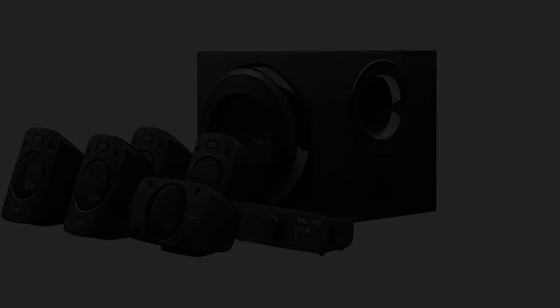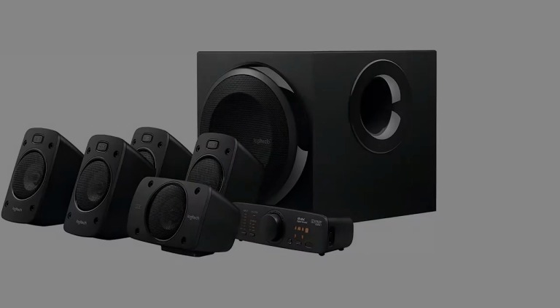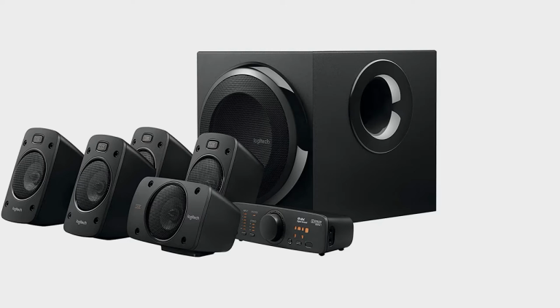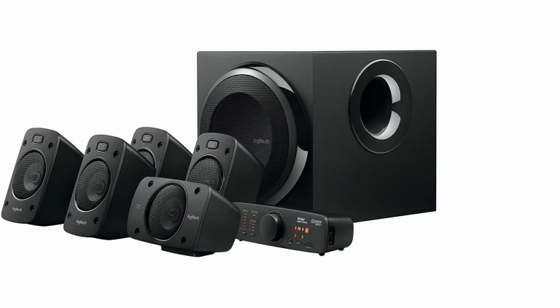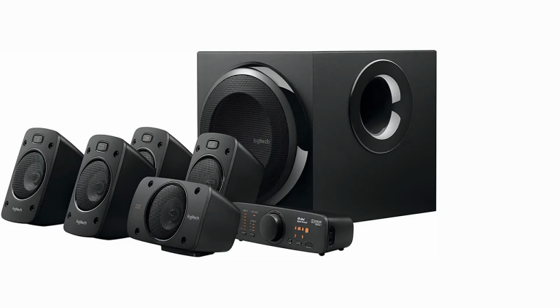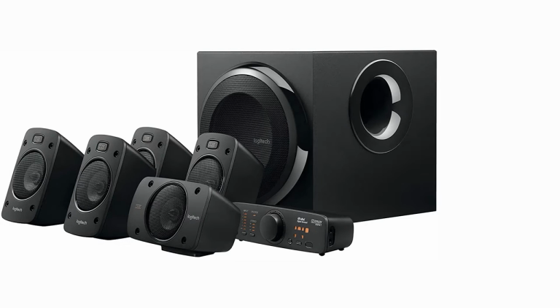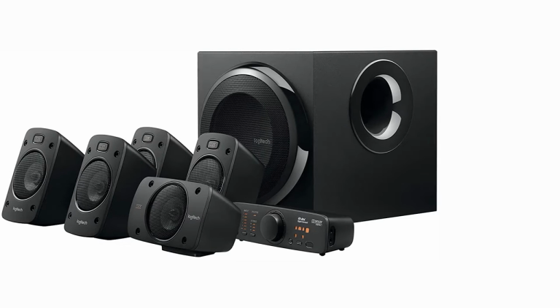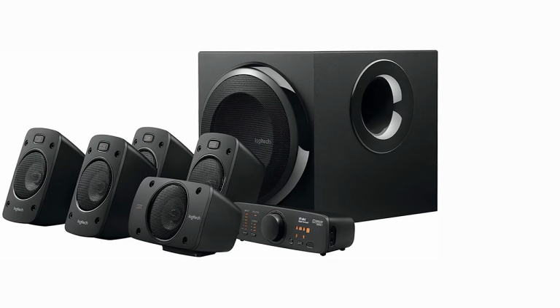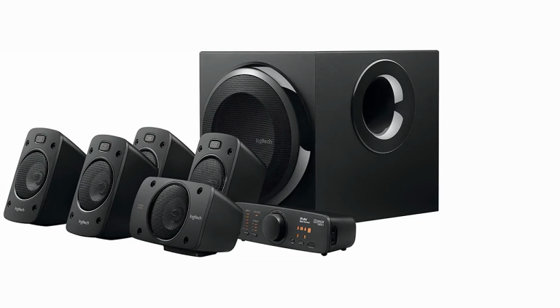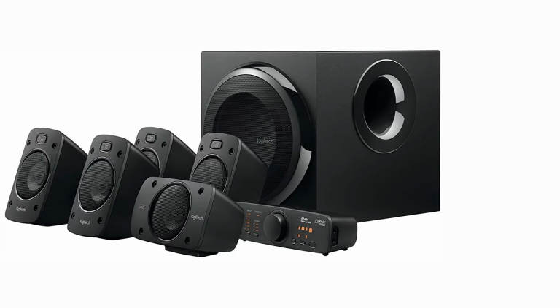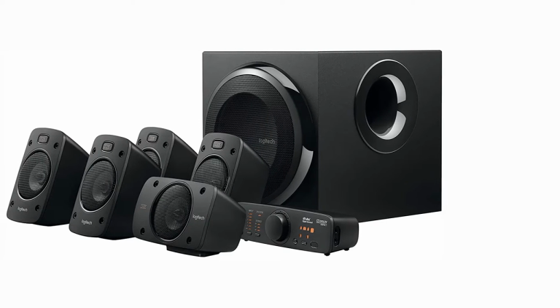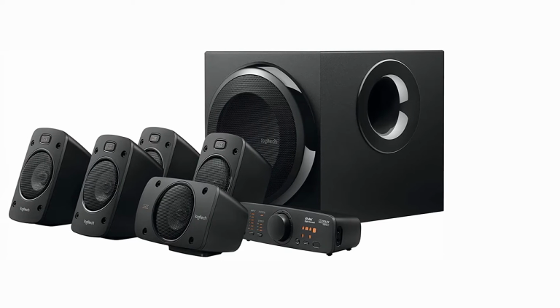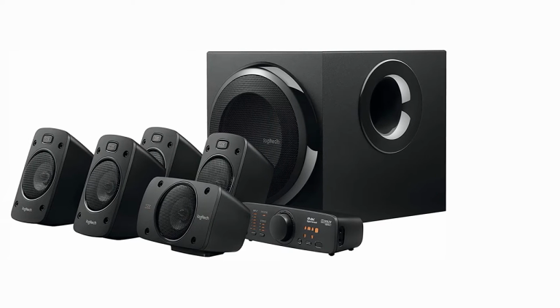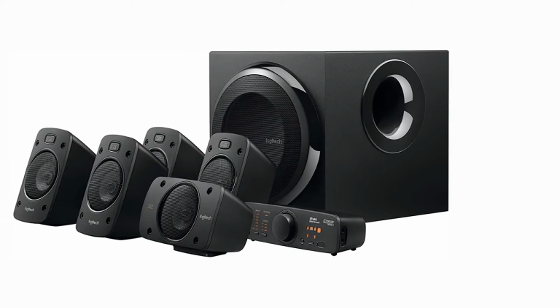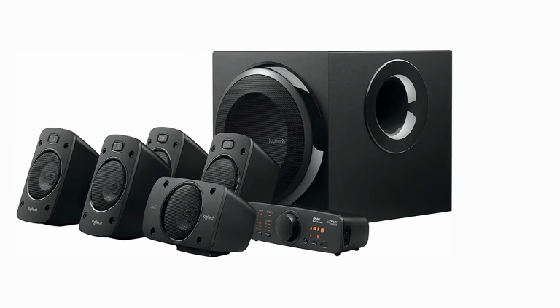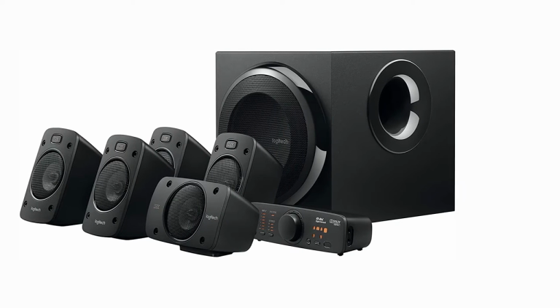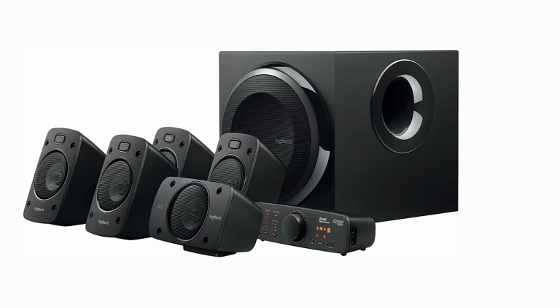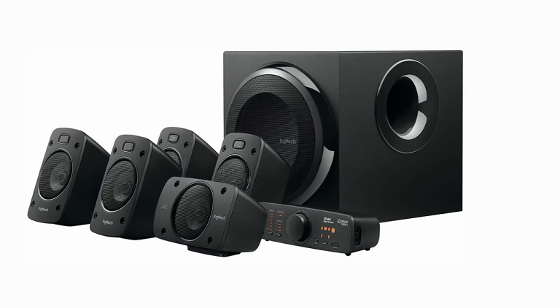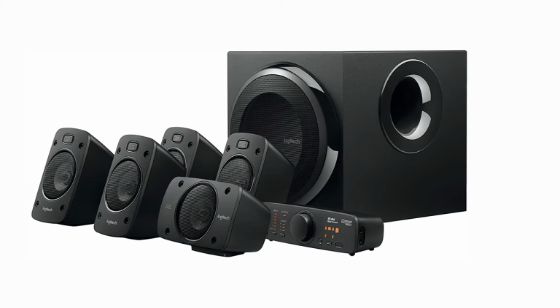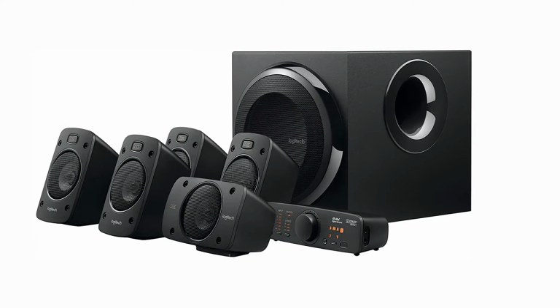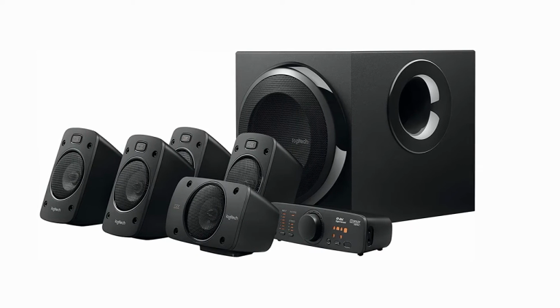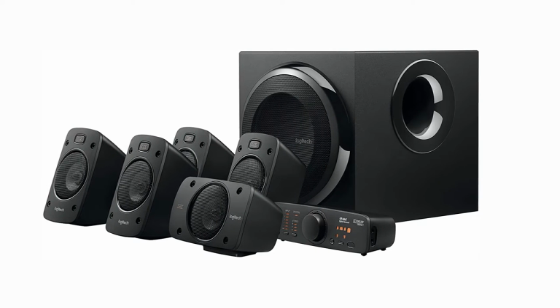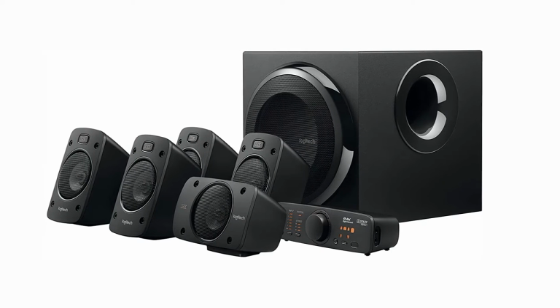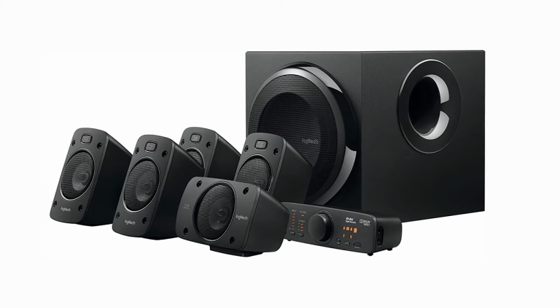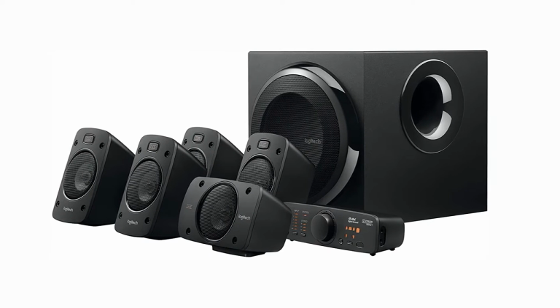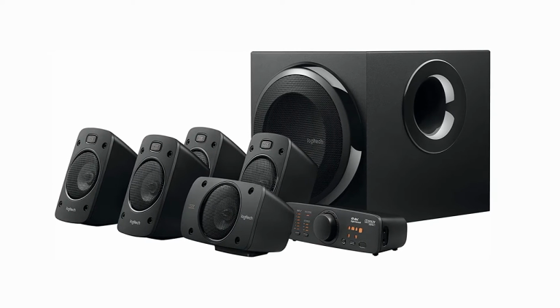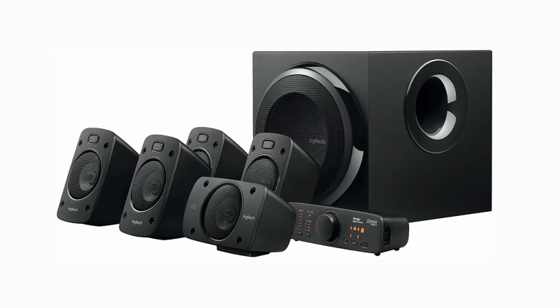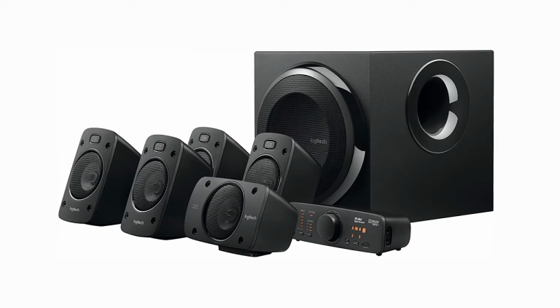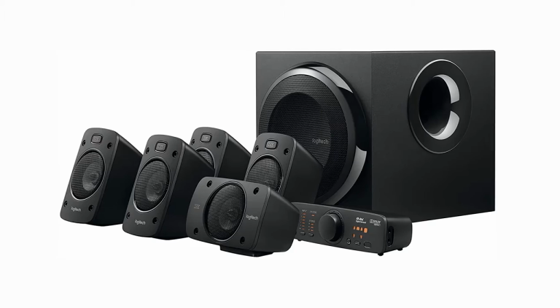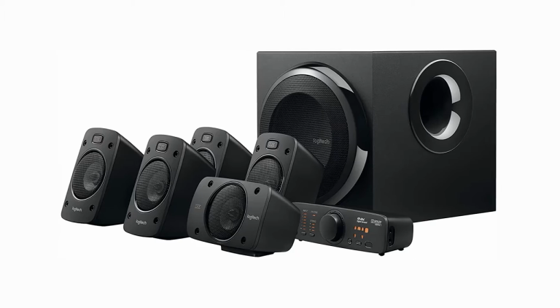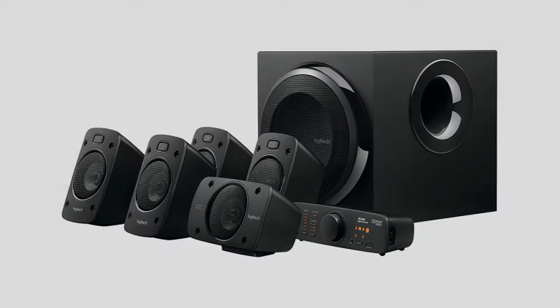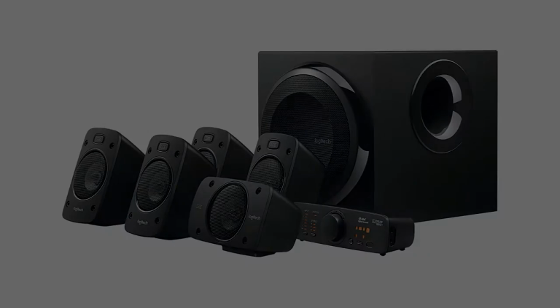The Logitech Z906 is a wired home theater system, and it doesn't use proprietary connections so you can easily purchase longer cables if needed.